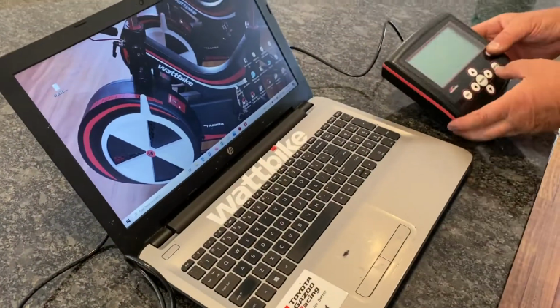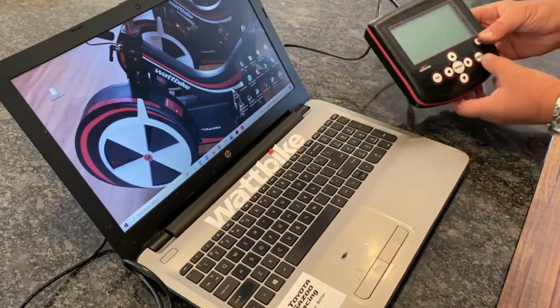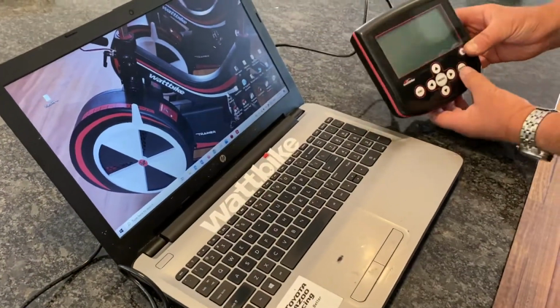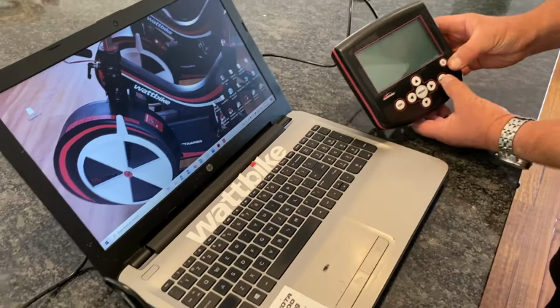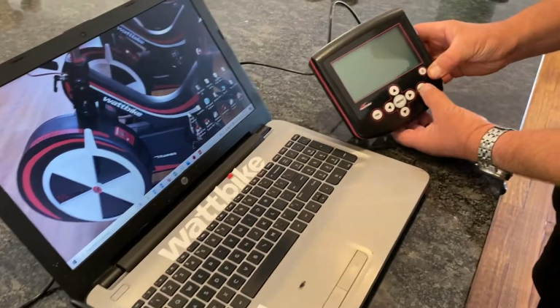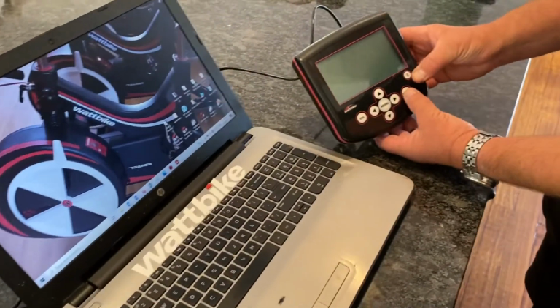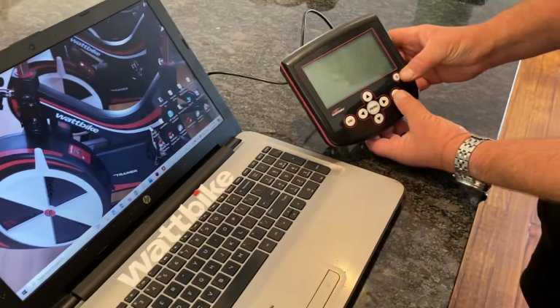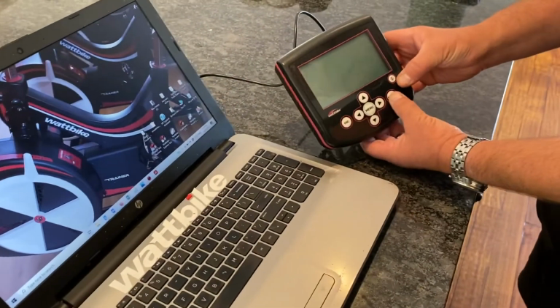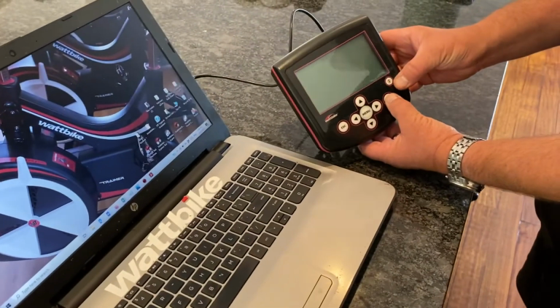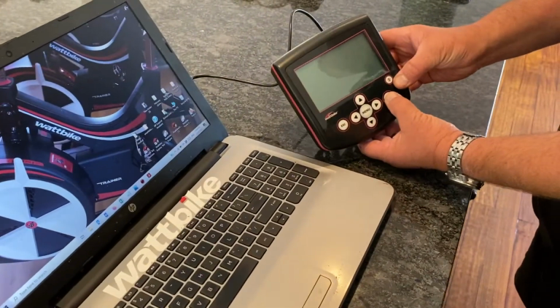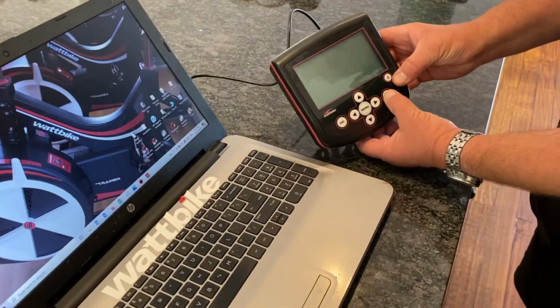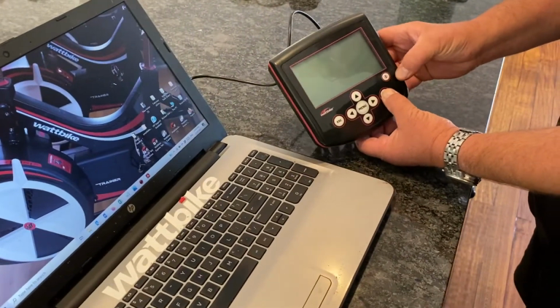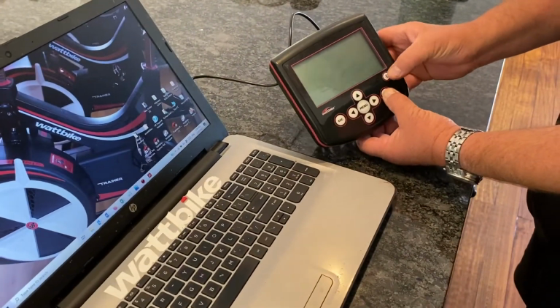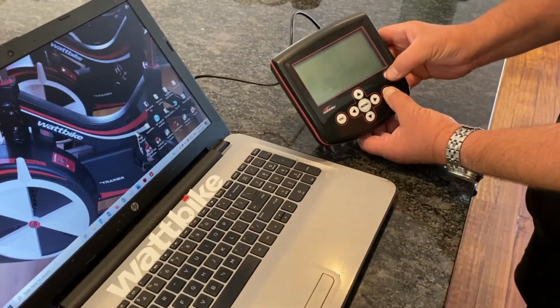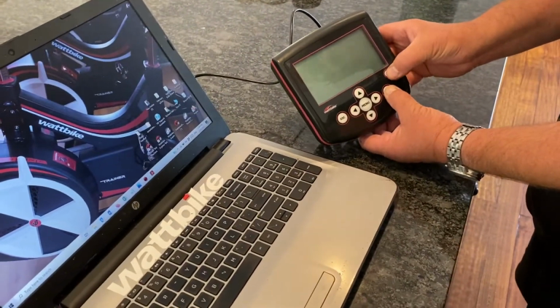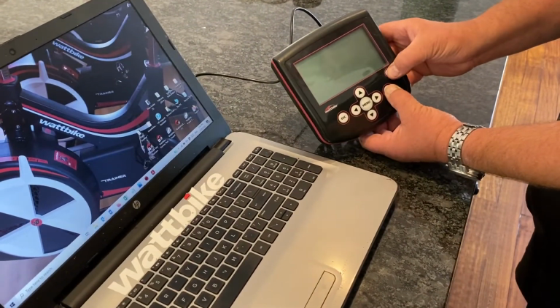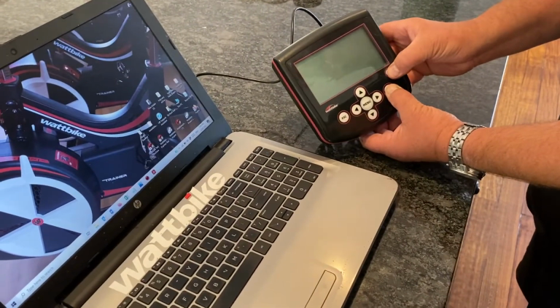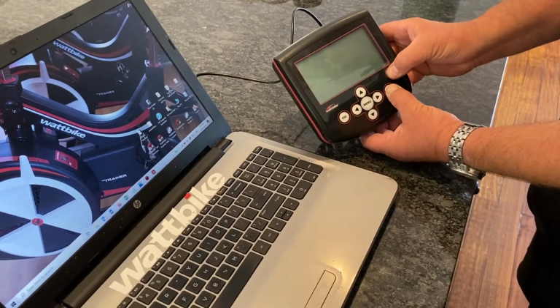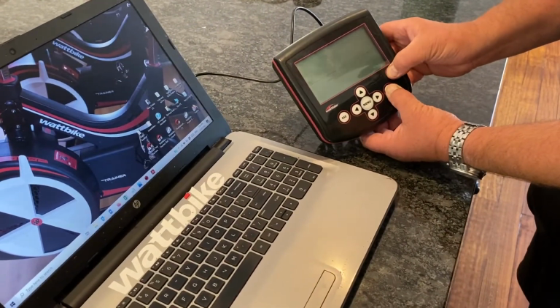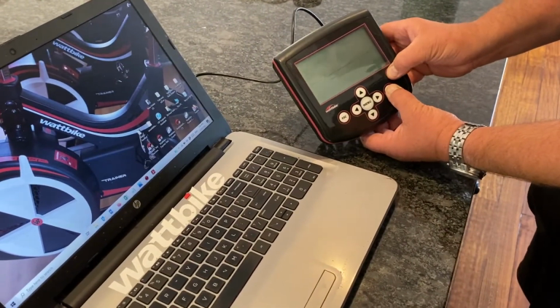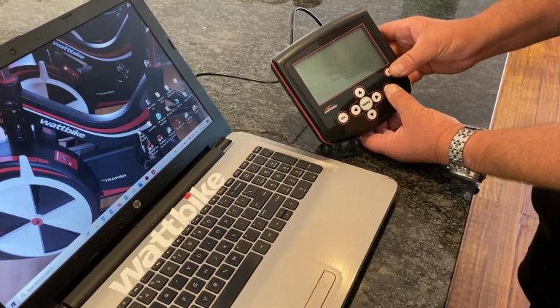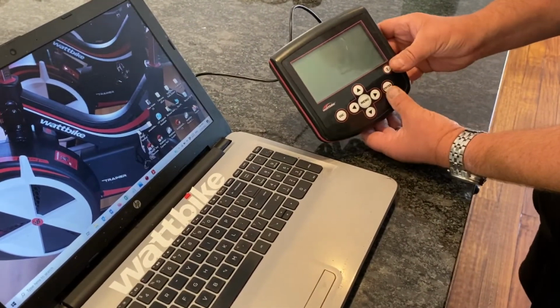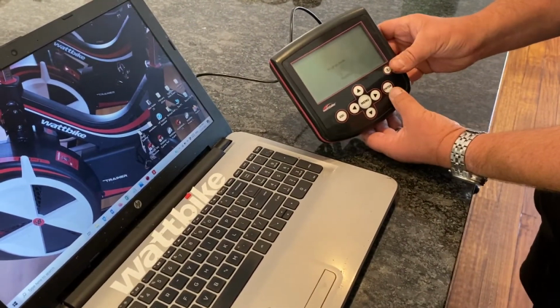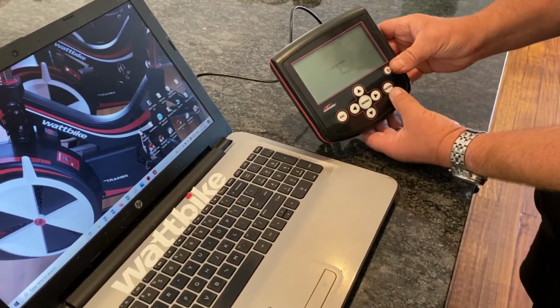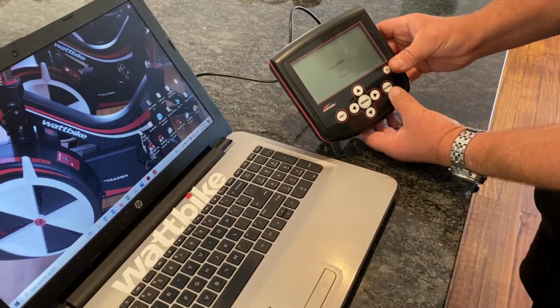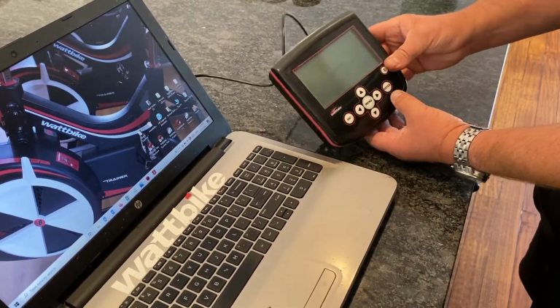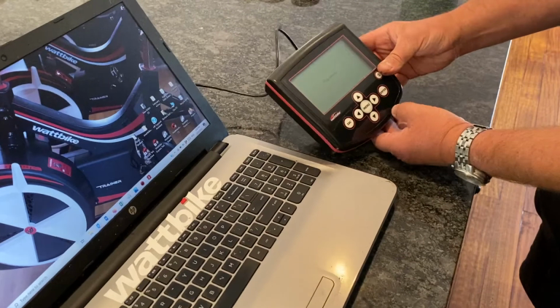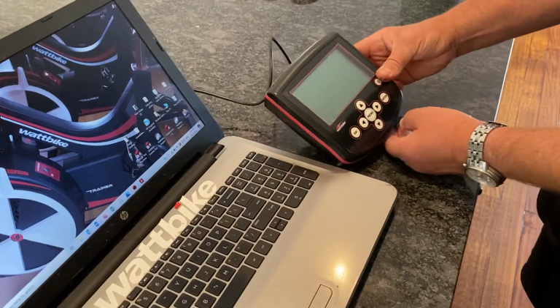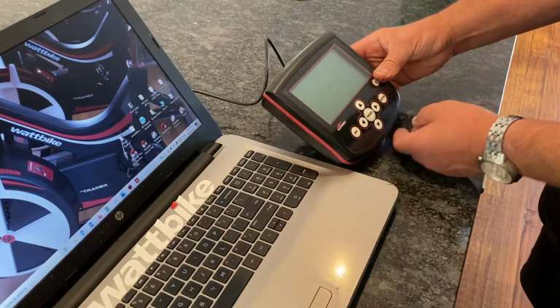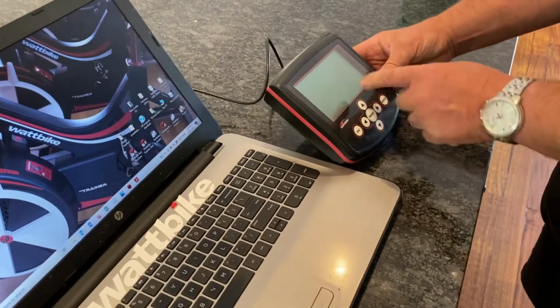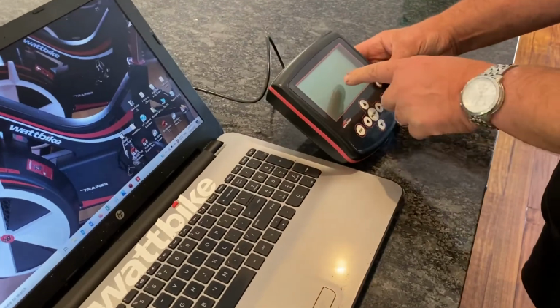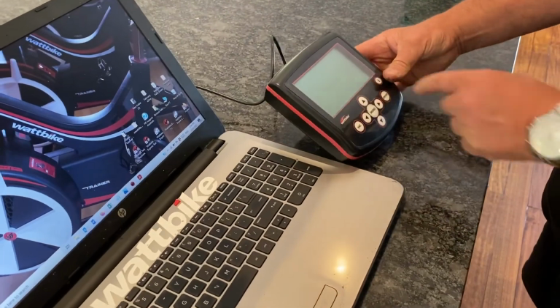Hold the enter button and then press the on button on the Wattbike monitor and it will go to program mode.